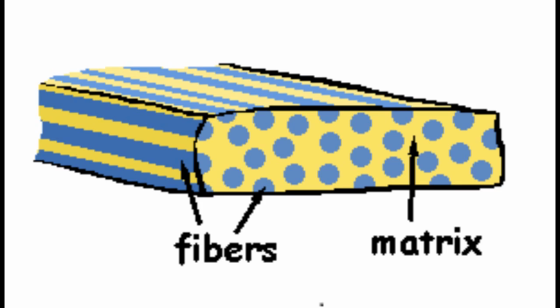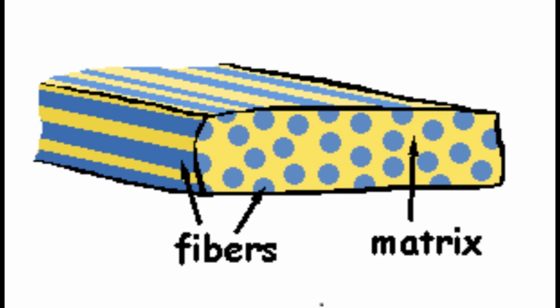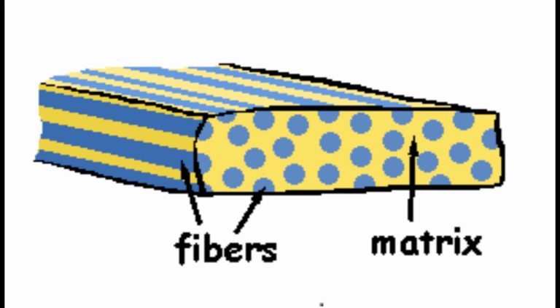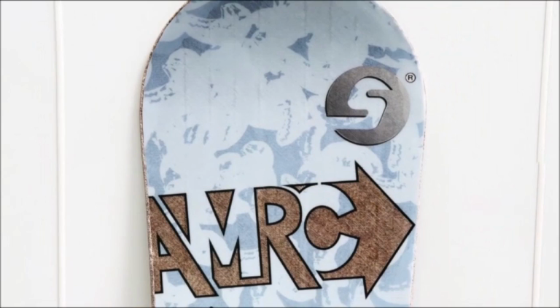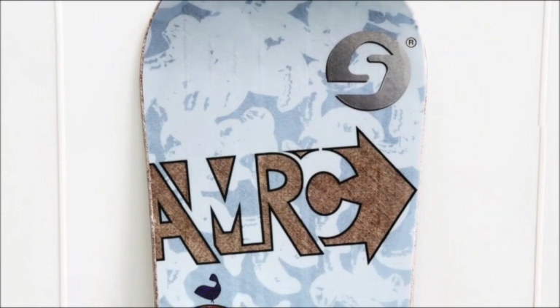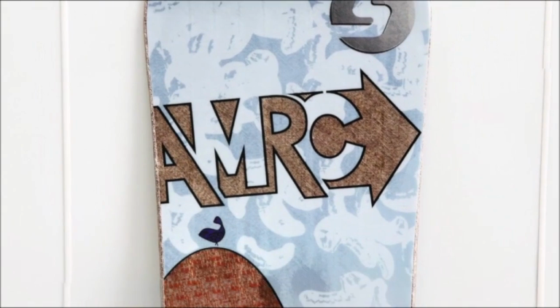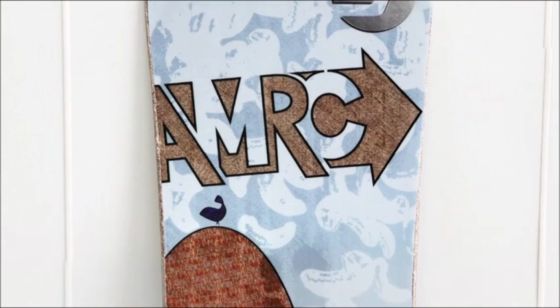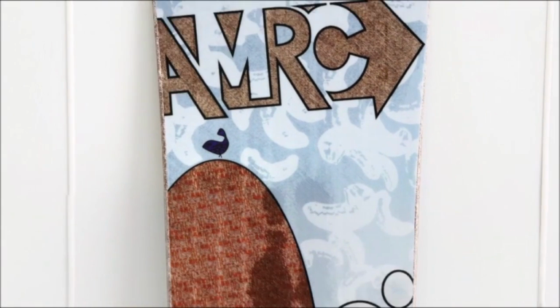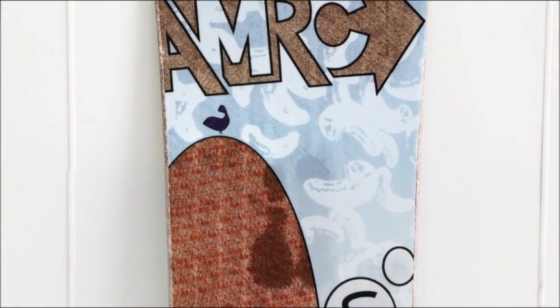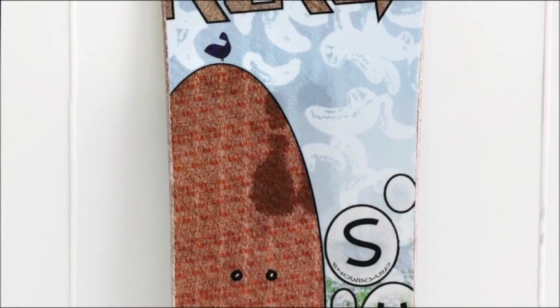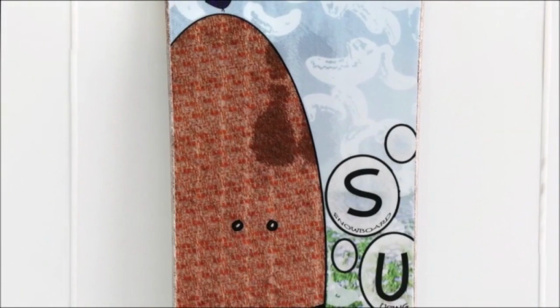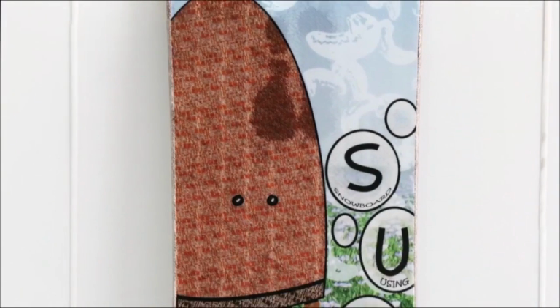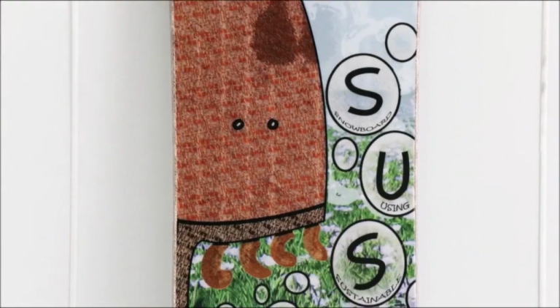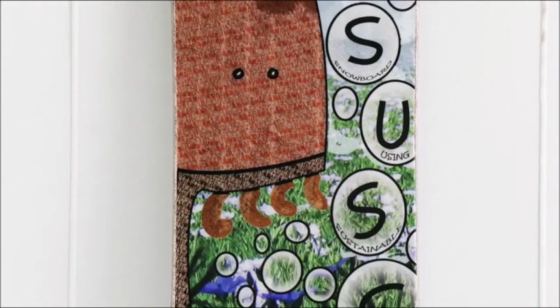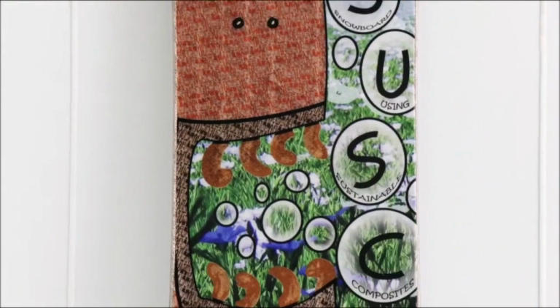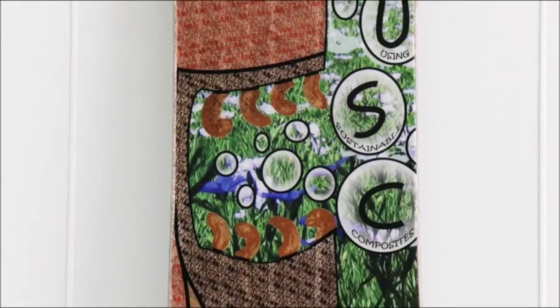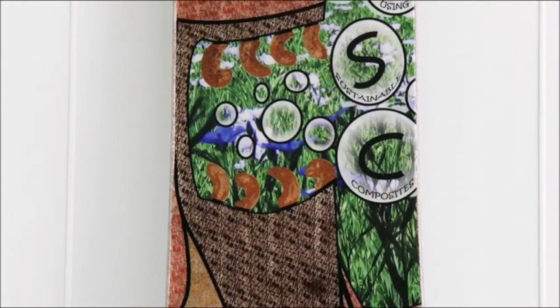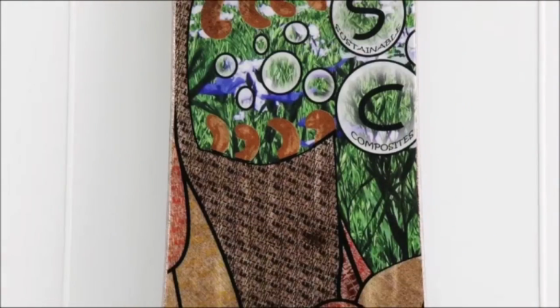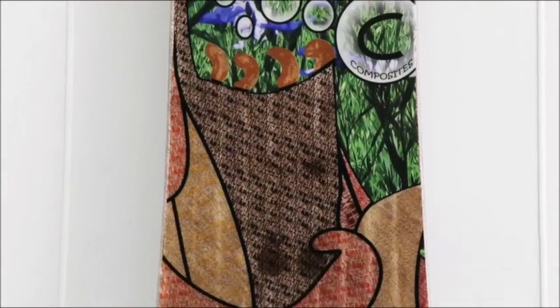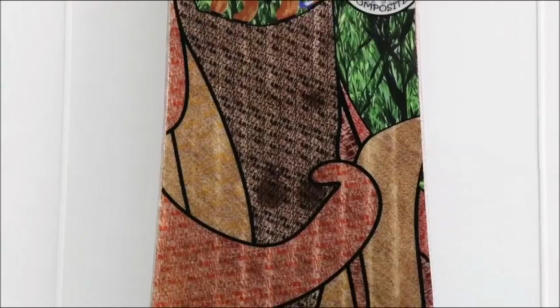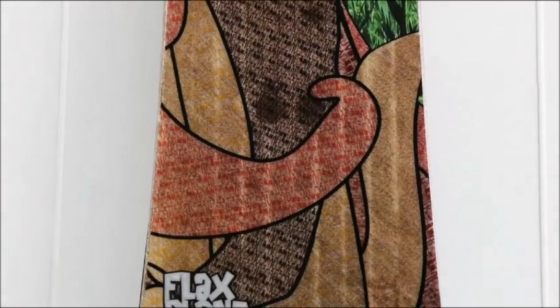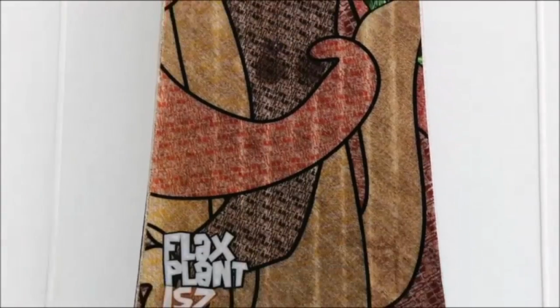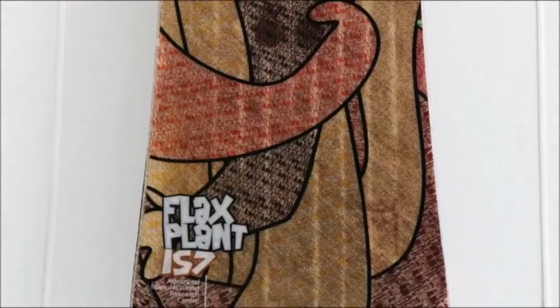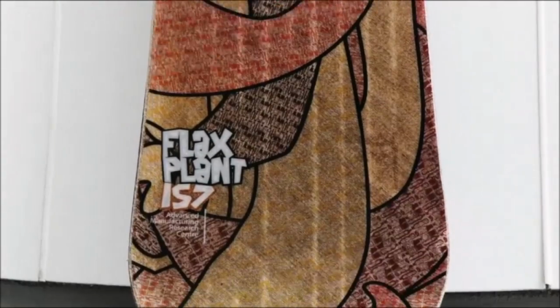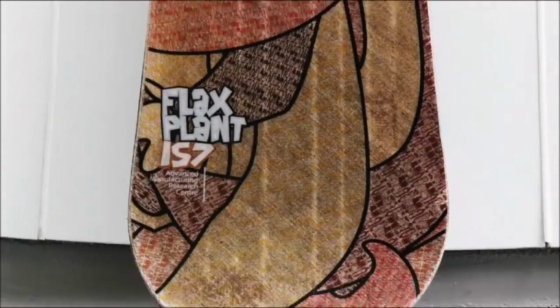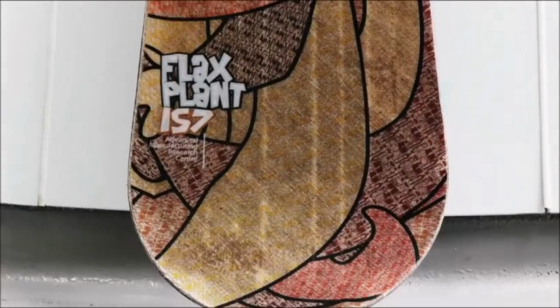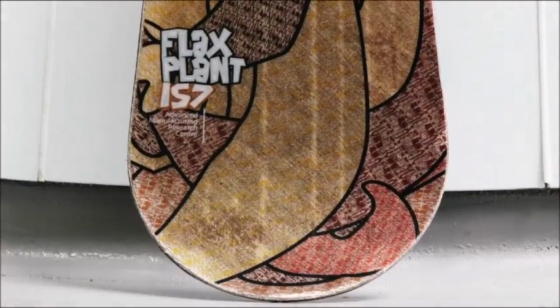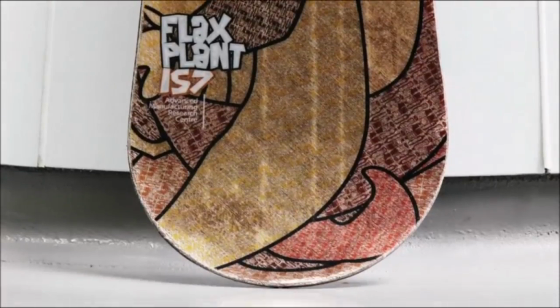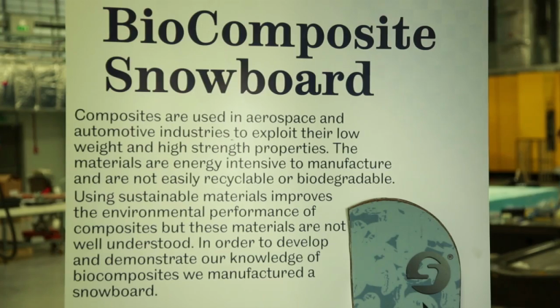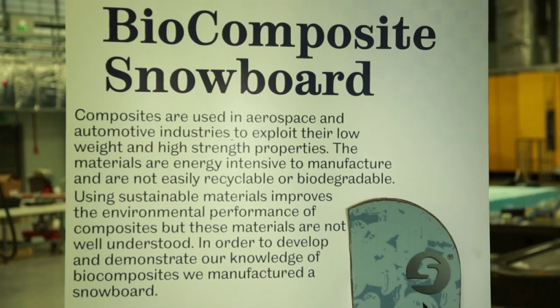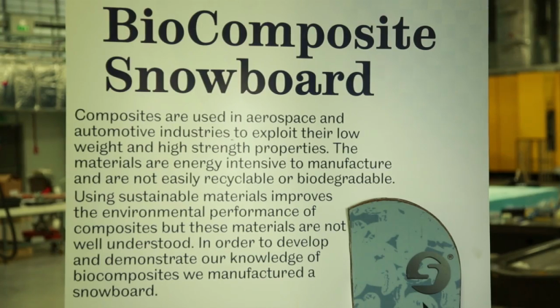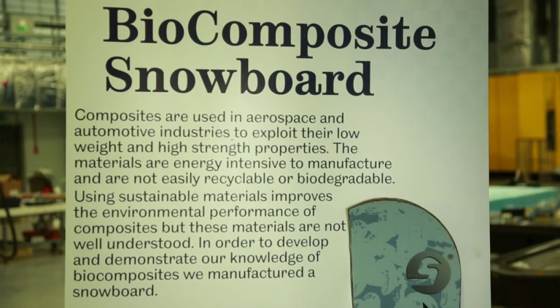Materials engineers like Hannah Chu at the Advanced Manufacturing Research Centre have even used natural materials to create a biocomposite snowboard.